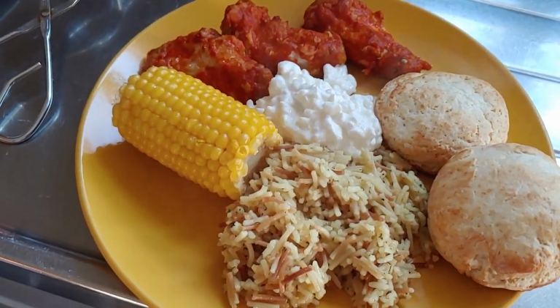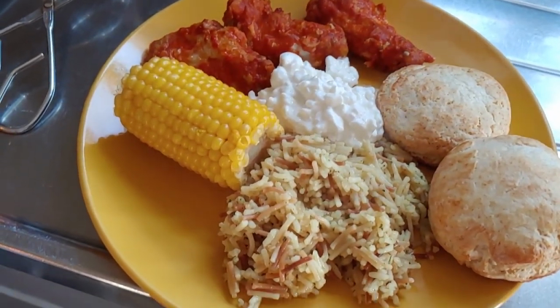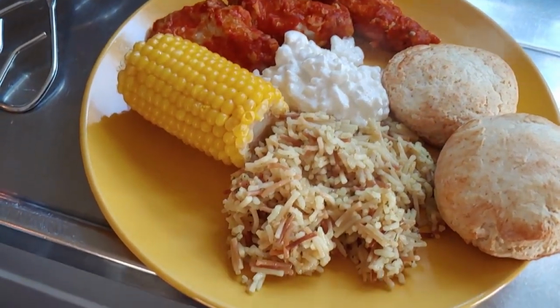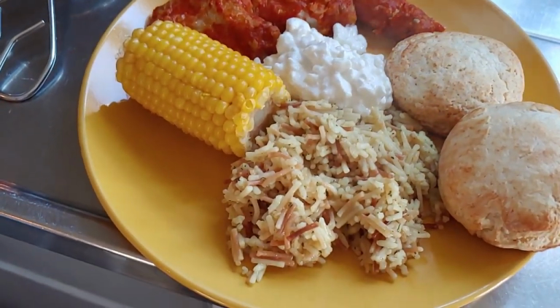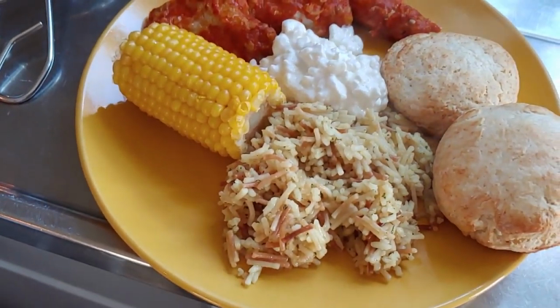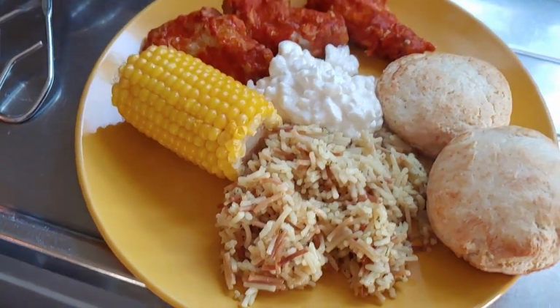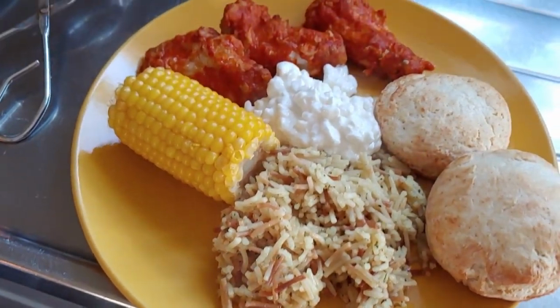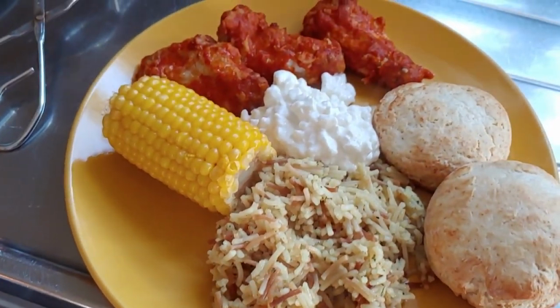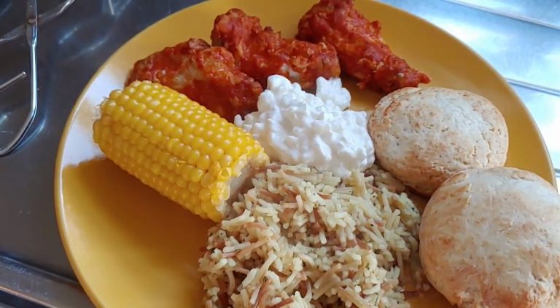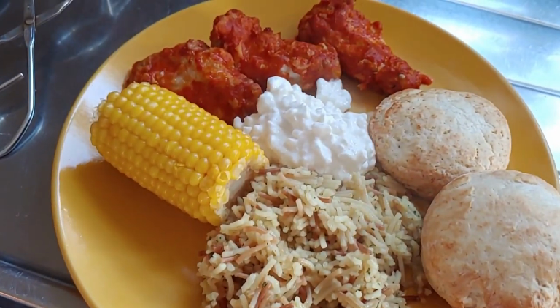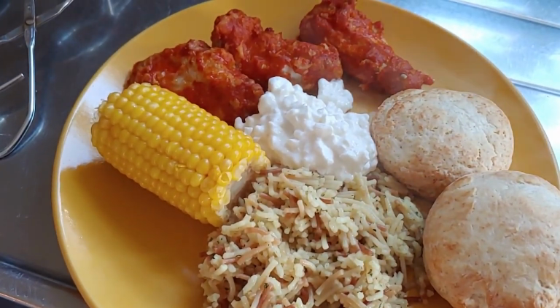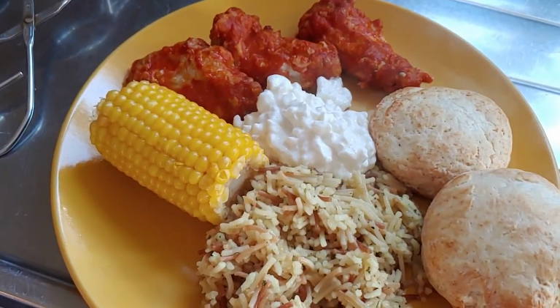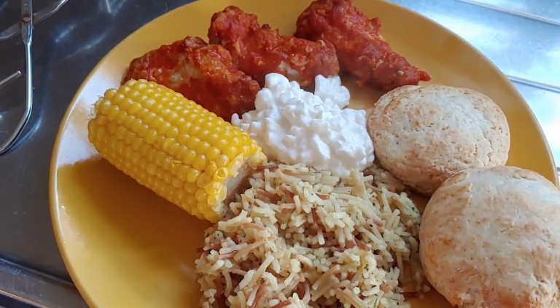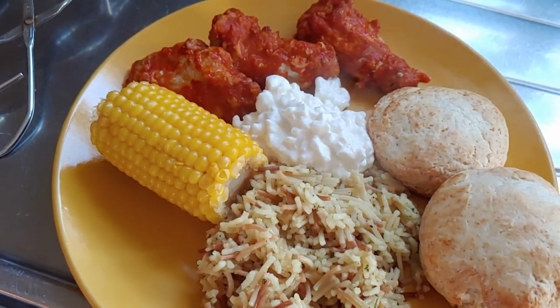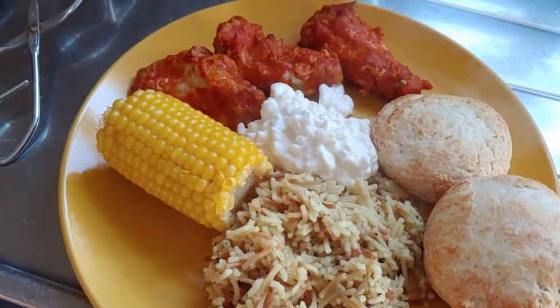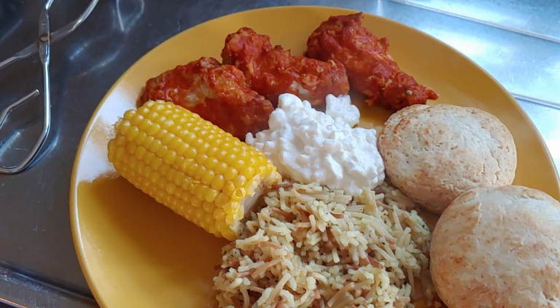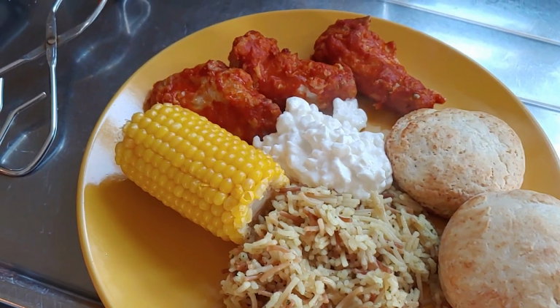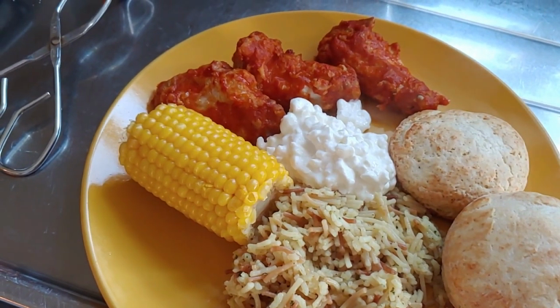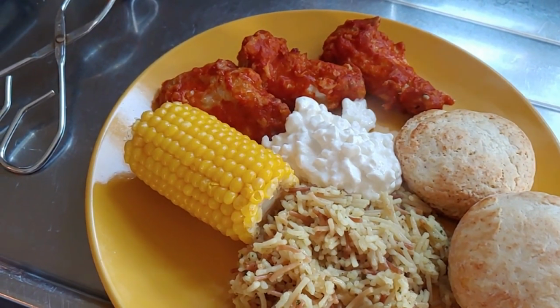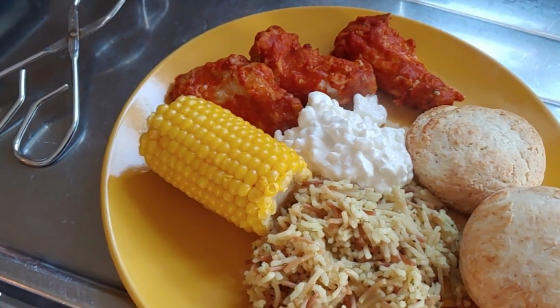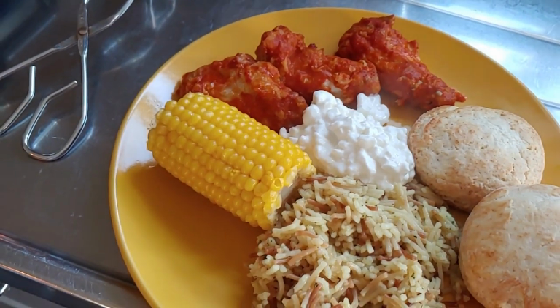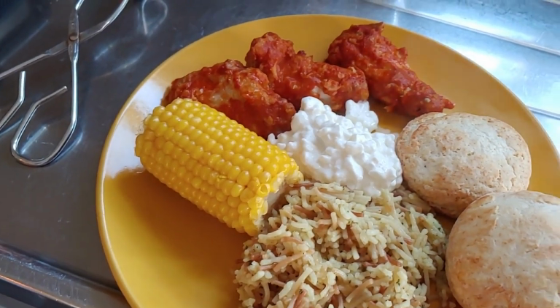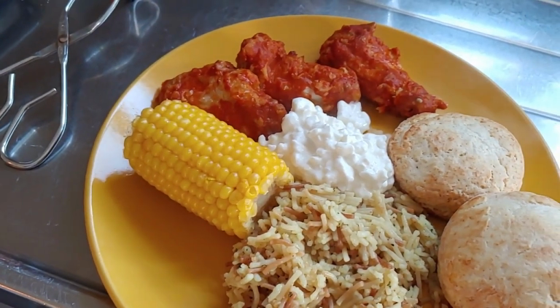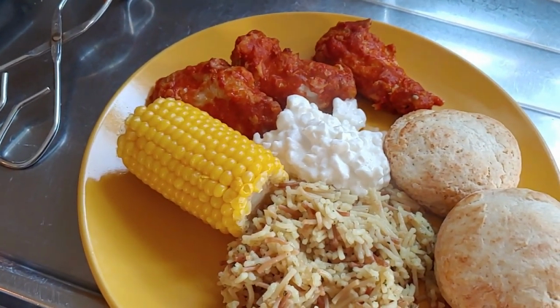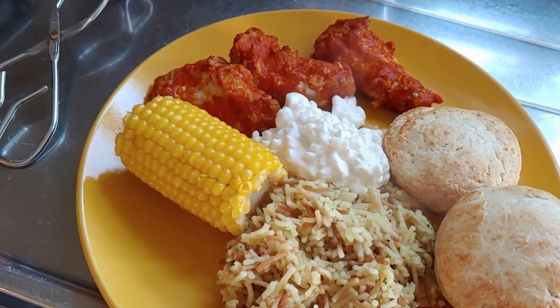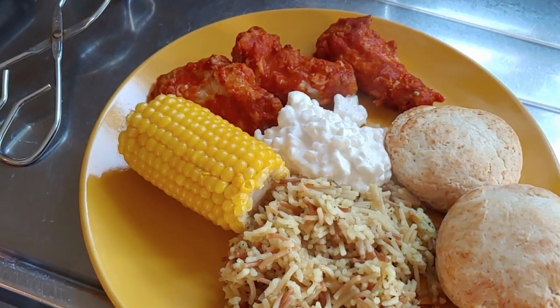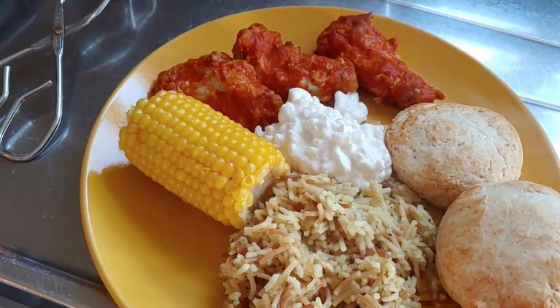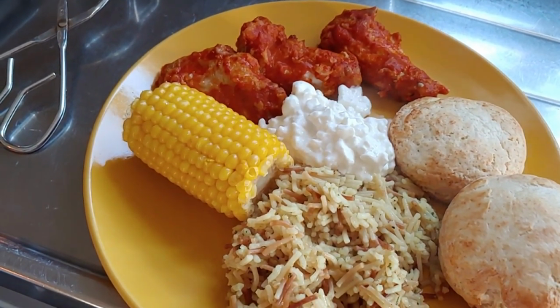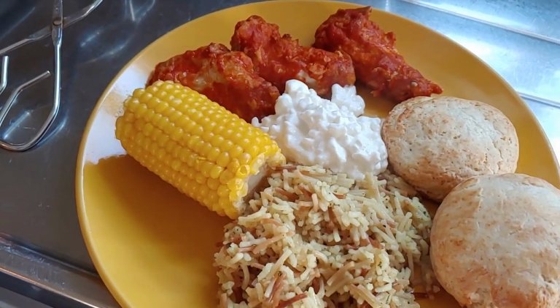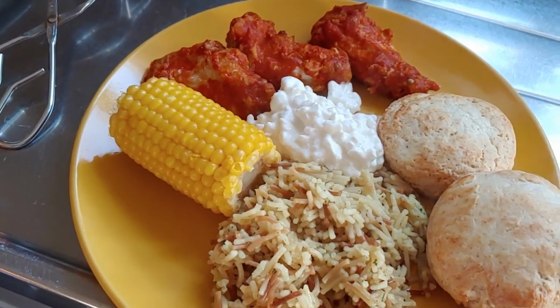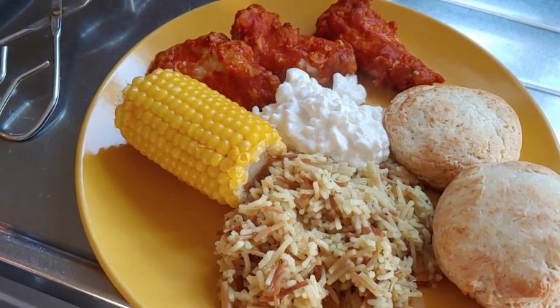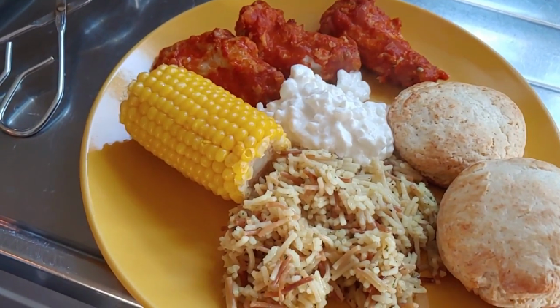Guess what? It's time to eat. I'll see you after dinner.